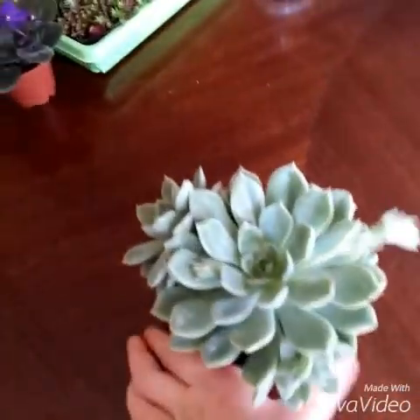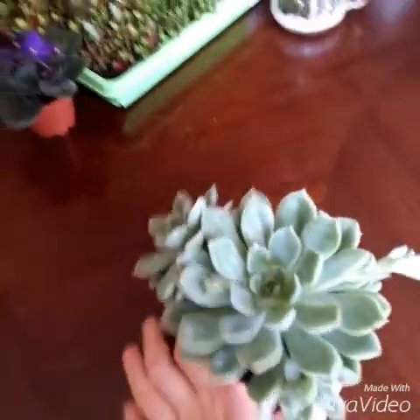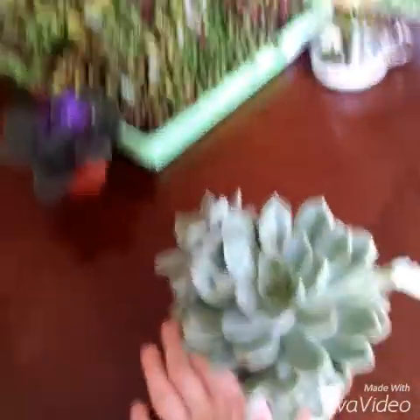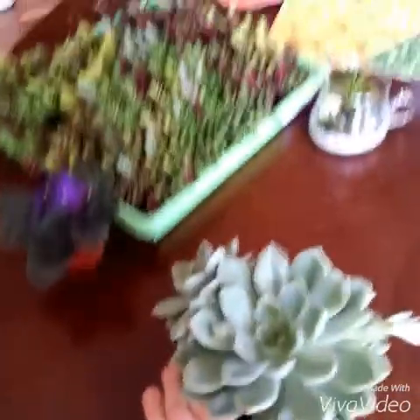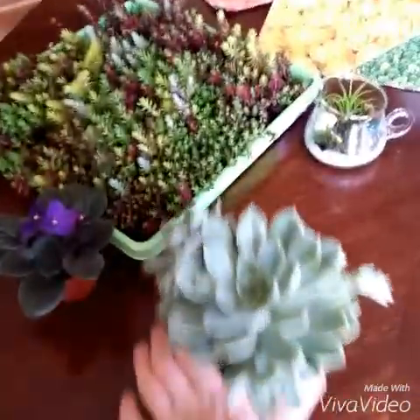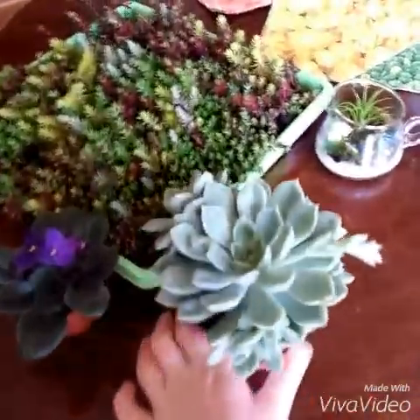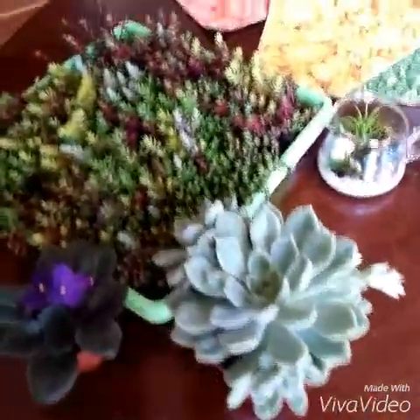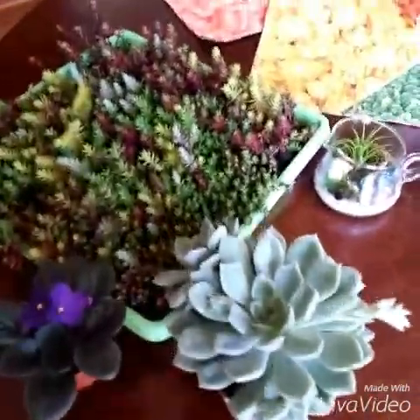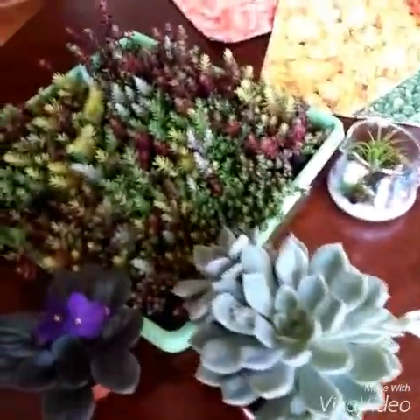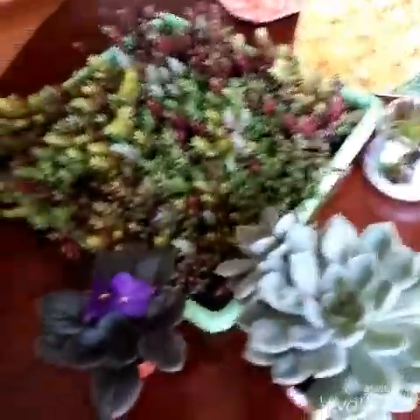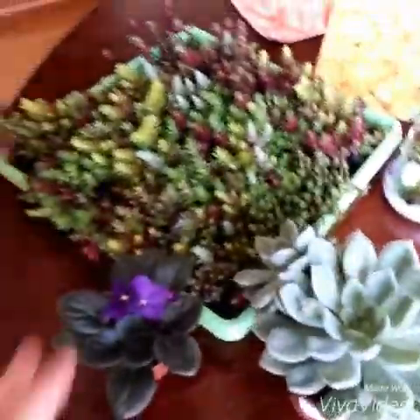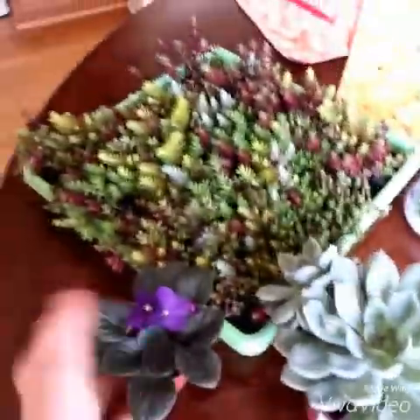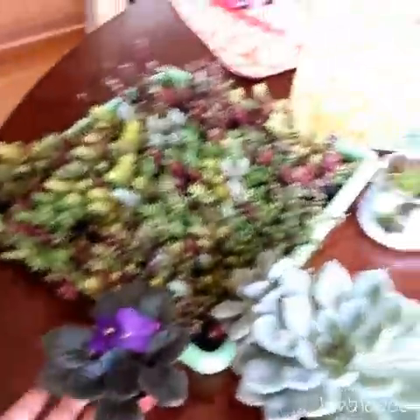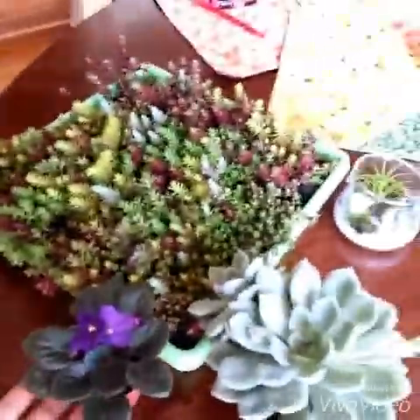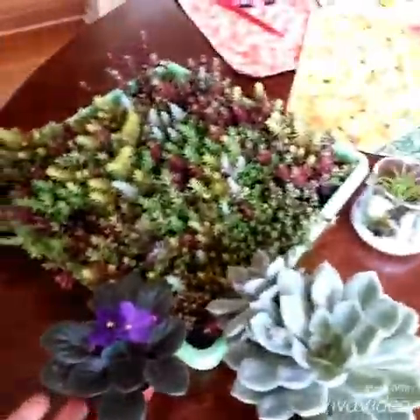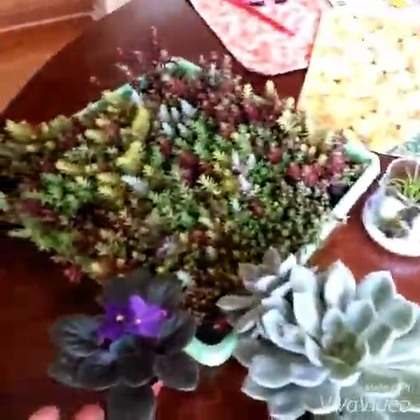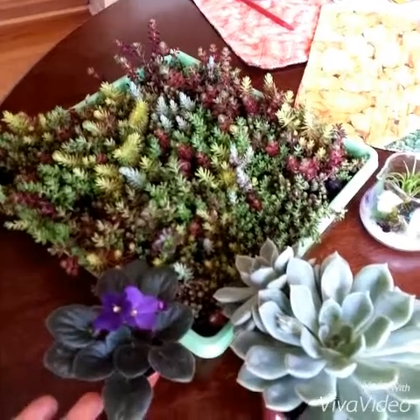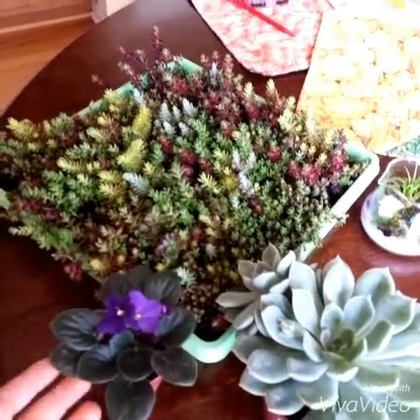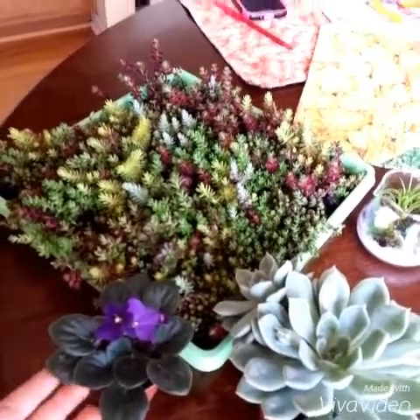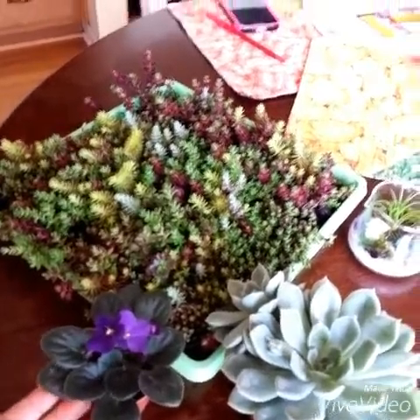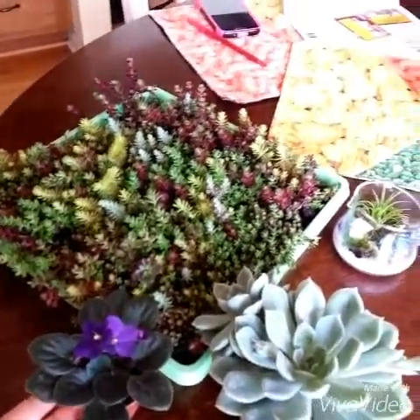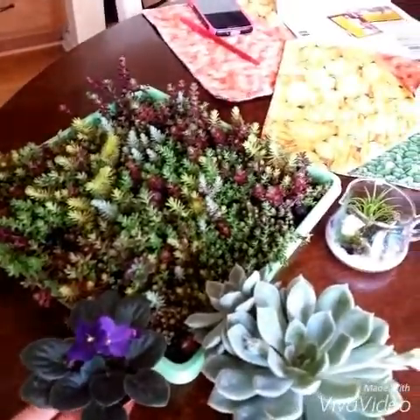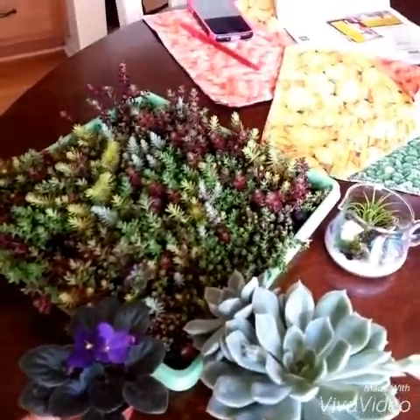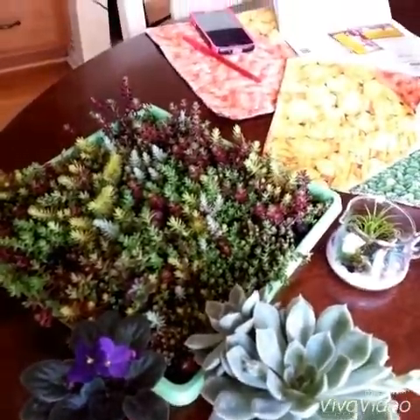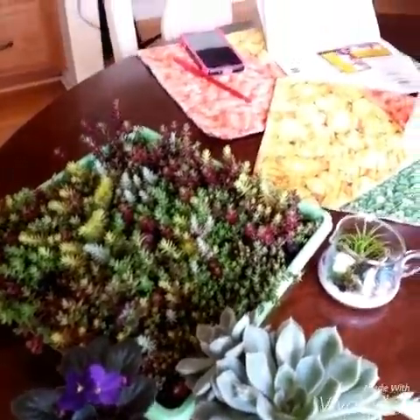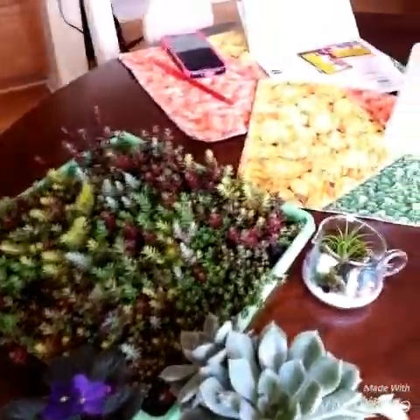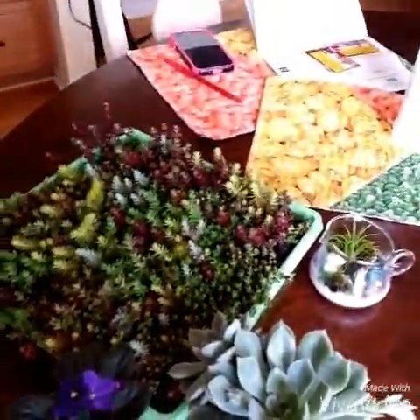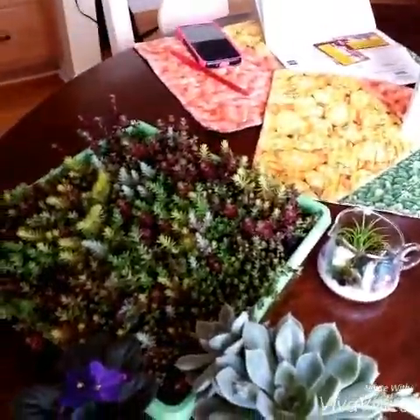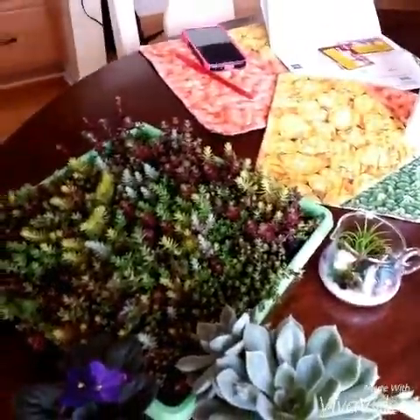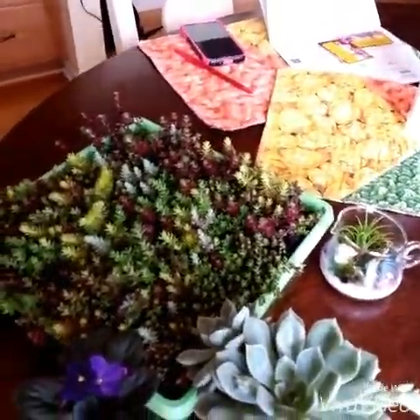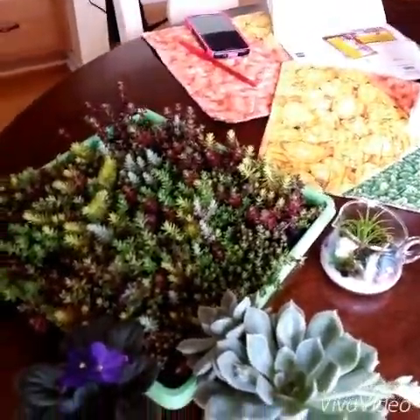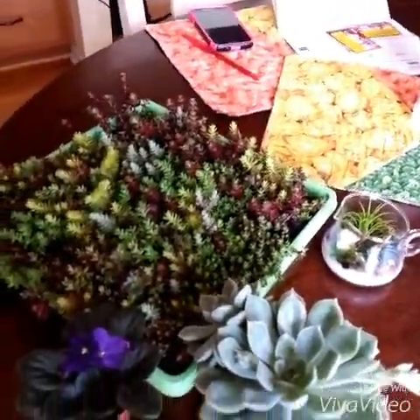Thanks for watching my short plant haul. Like, comment, and subscribe and request for more plant videos. Bye!